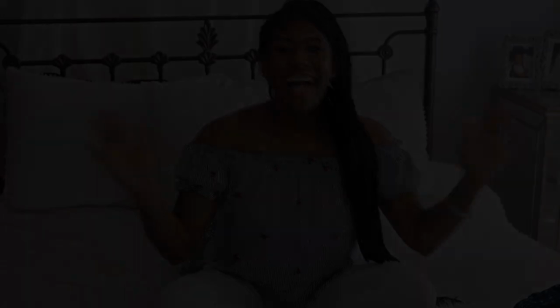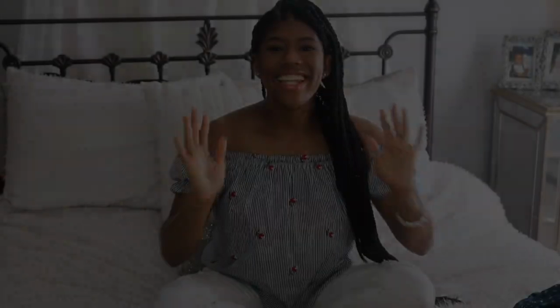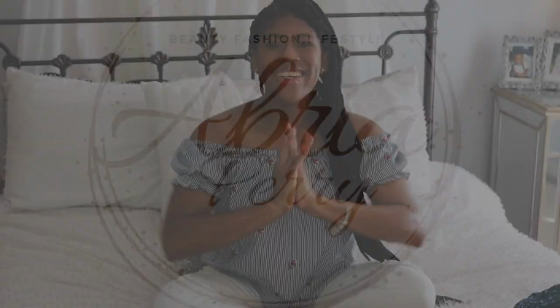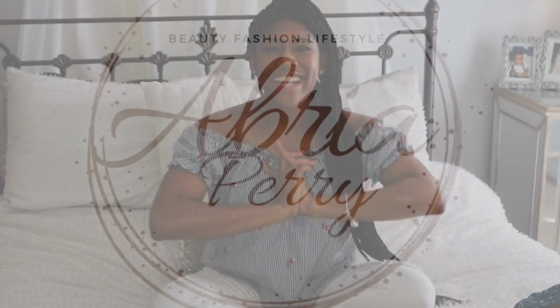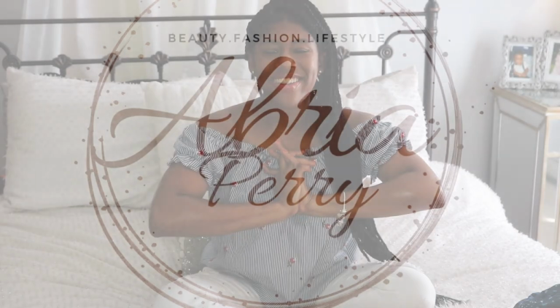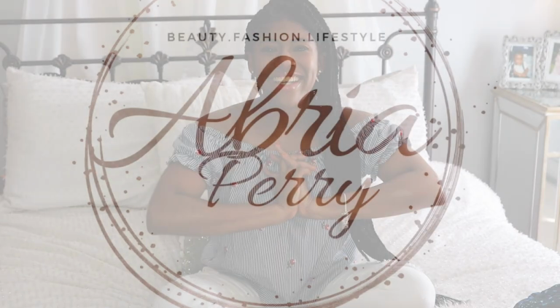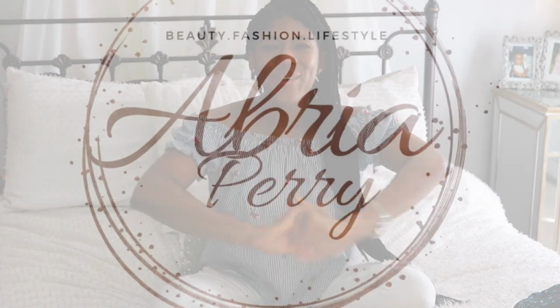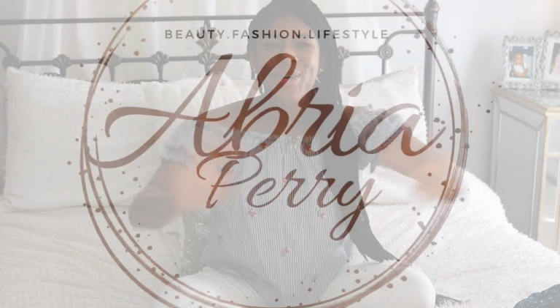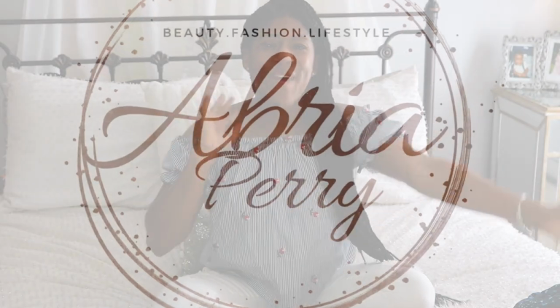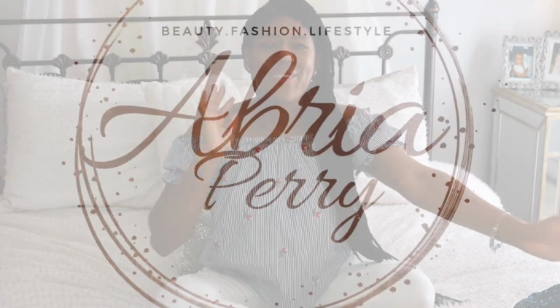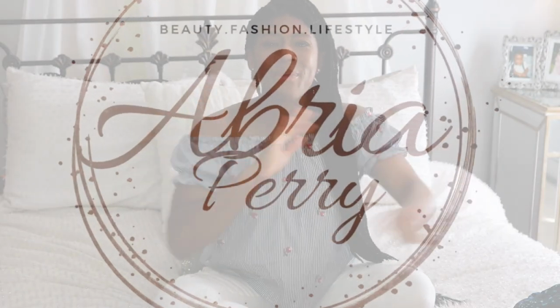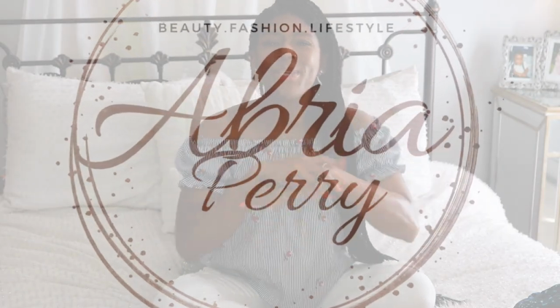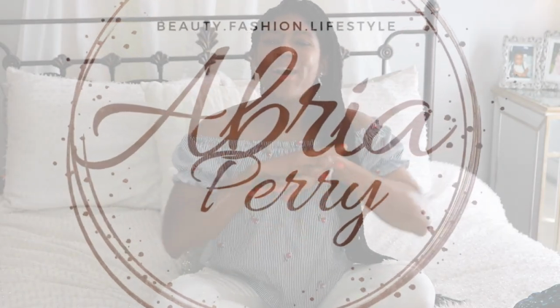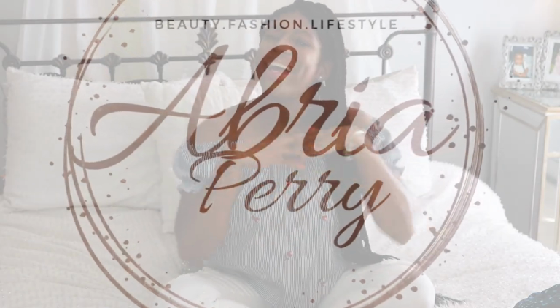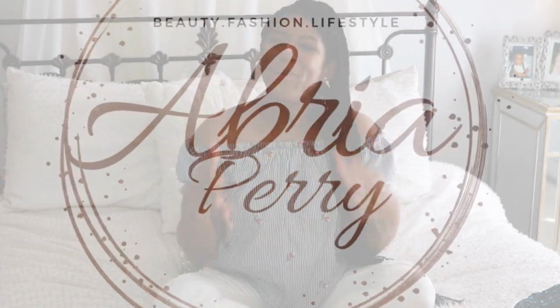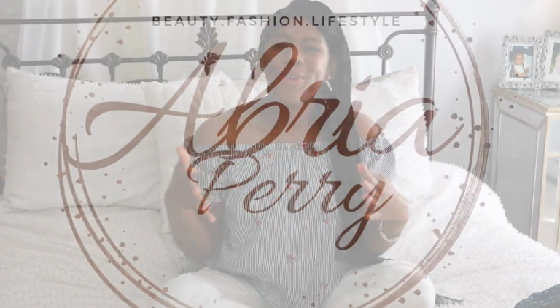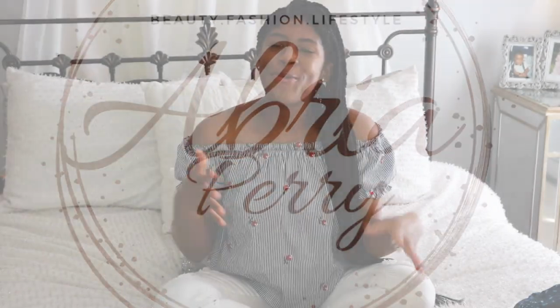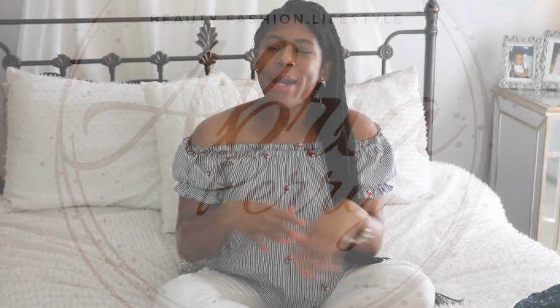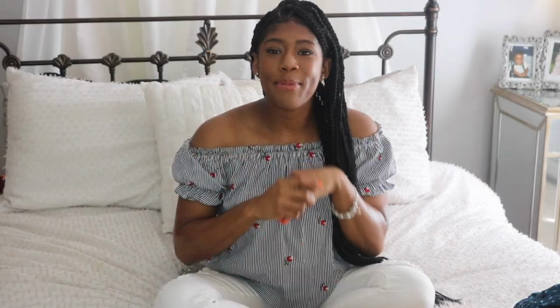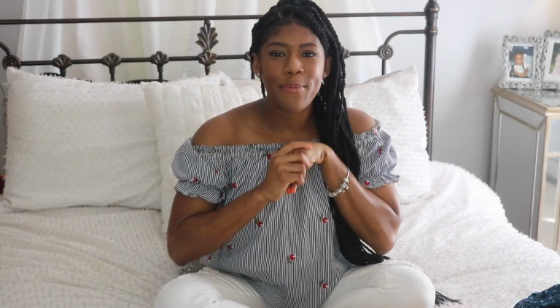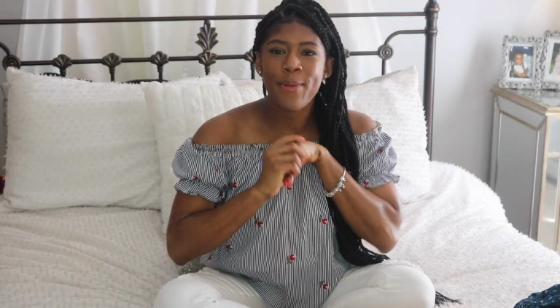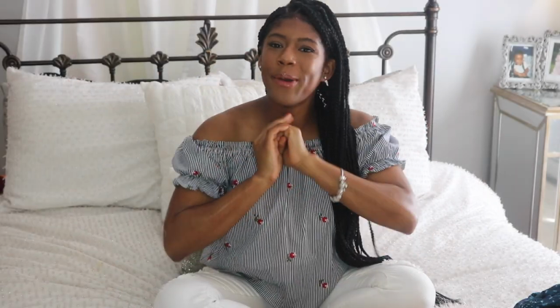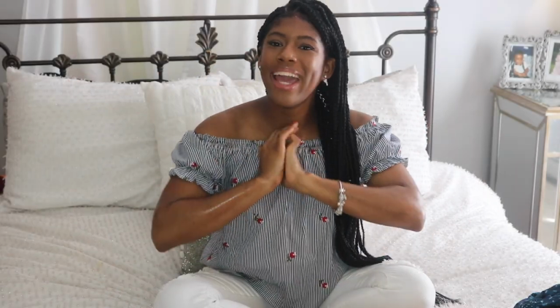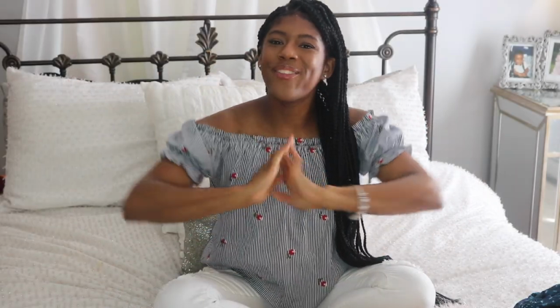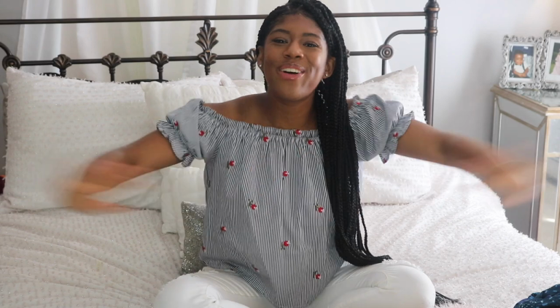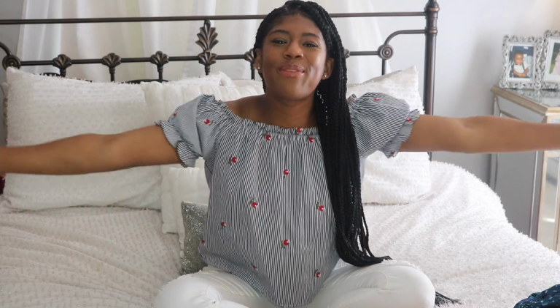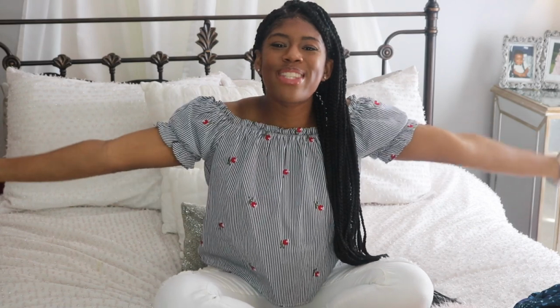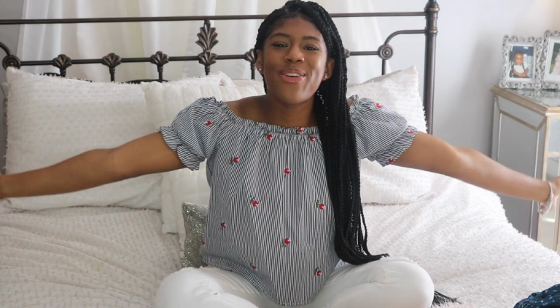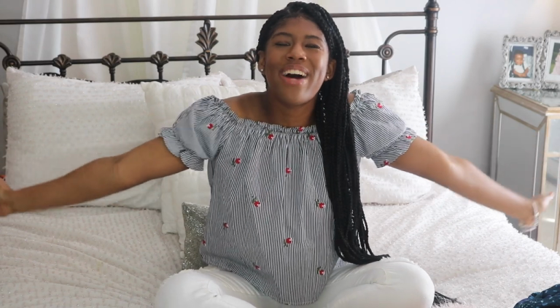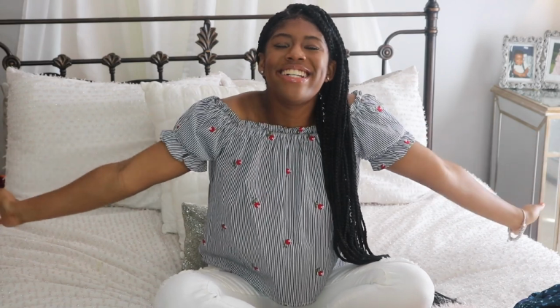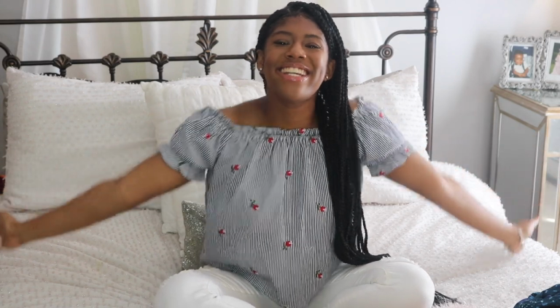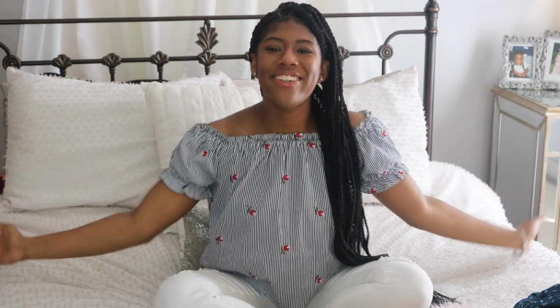Hello, welcome back. Welcome, if you're new. My name is Brita Perry and welcome to my channel.